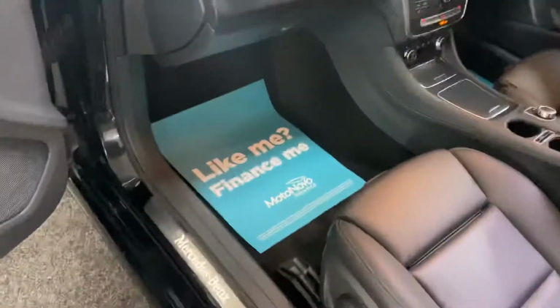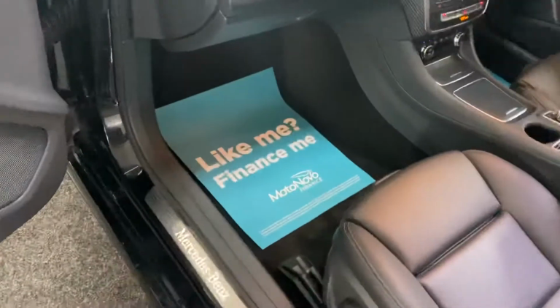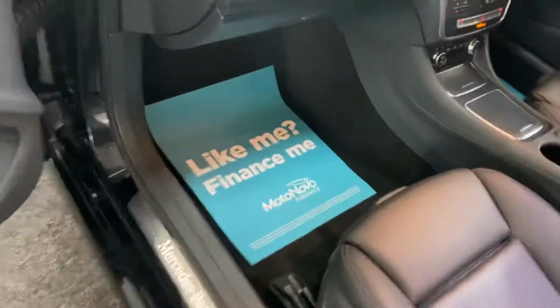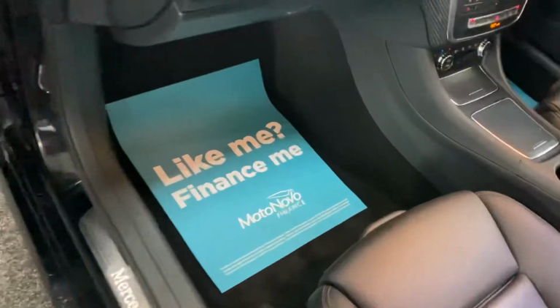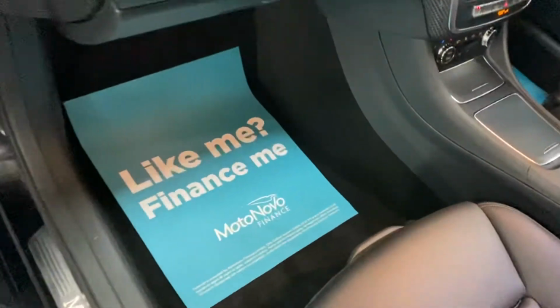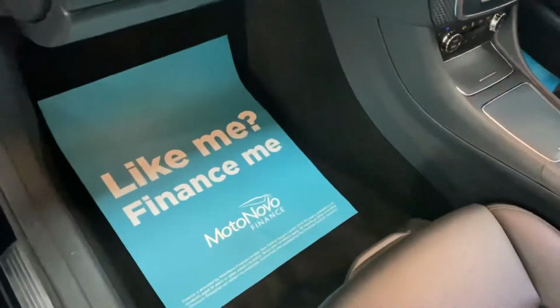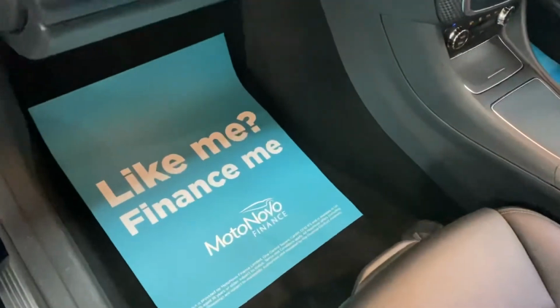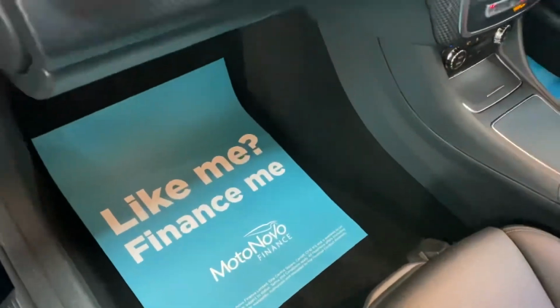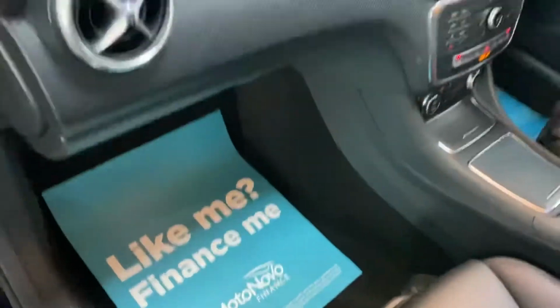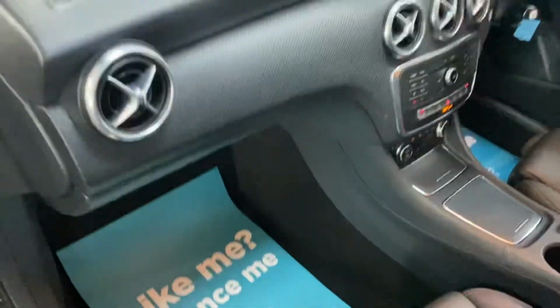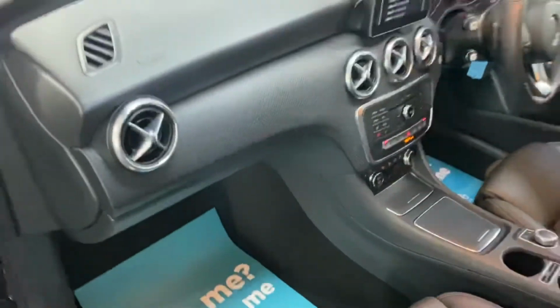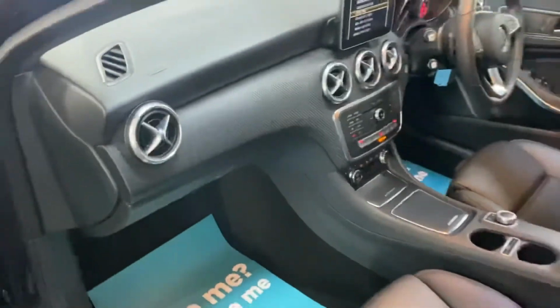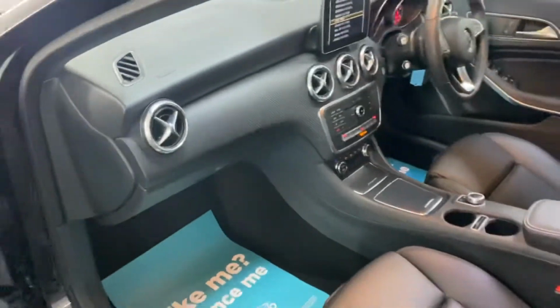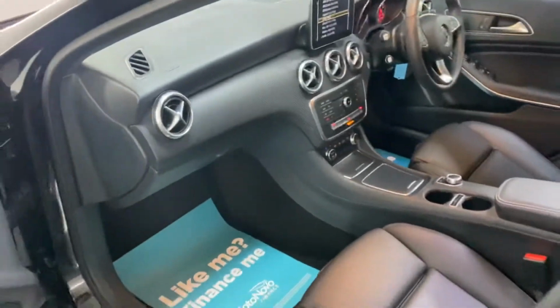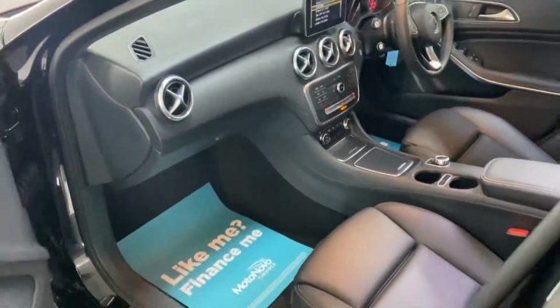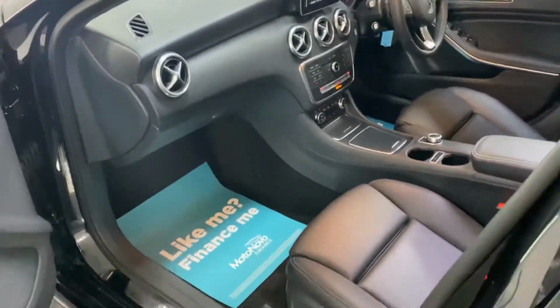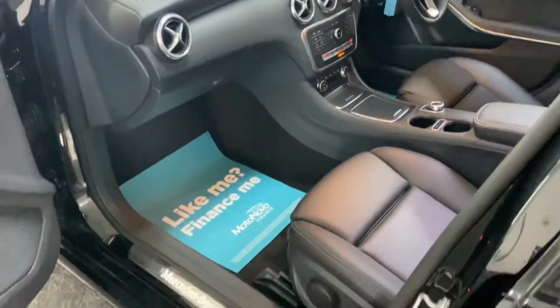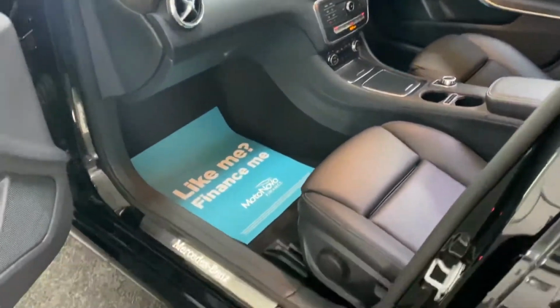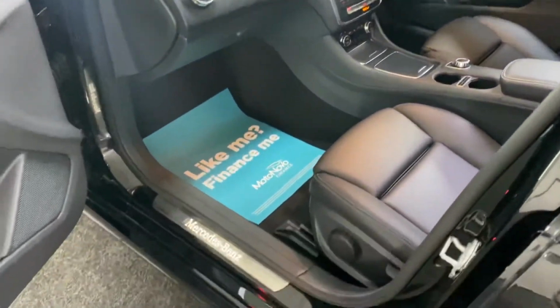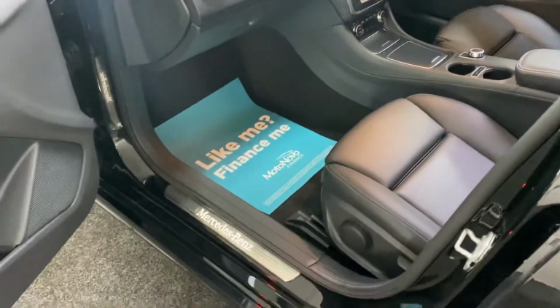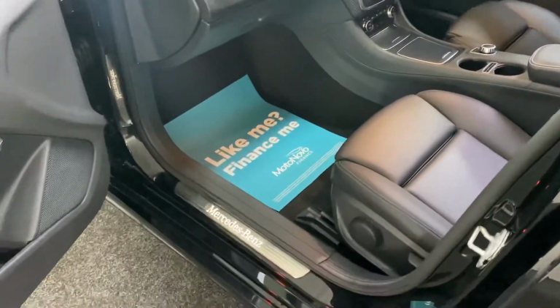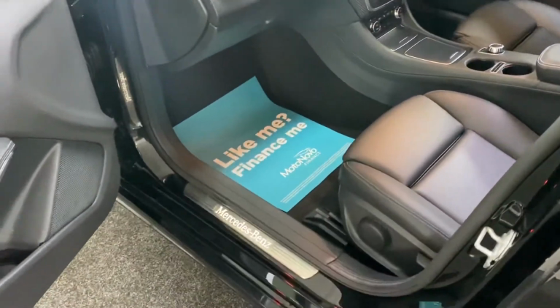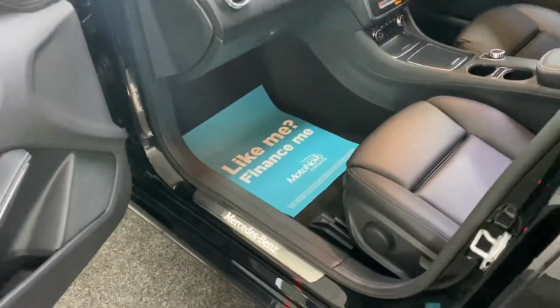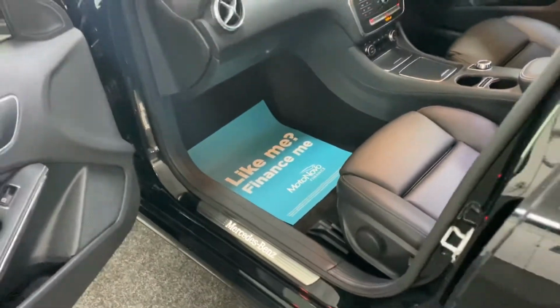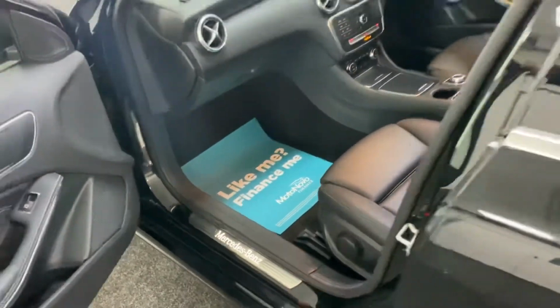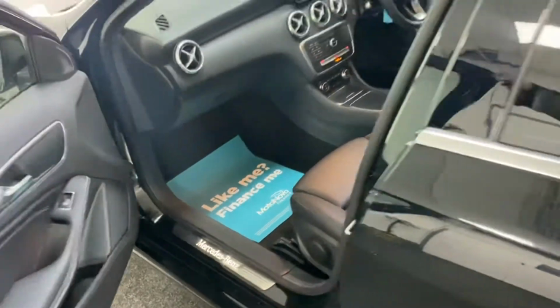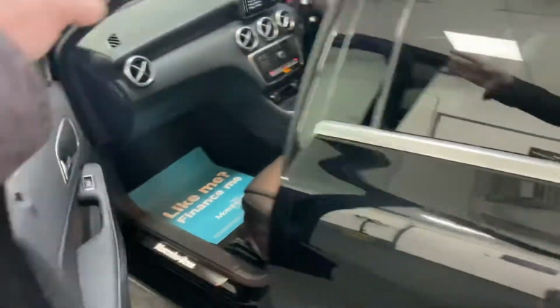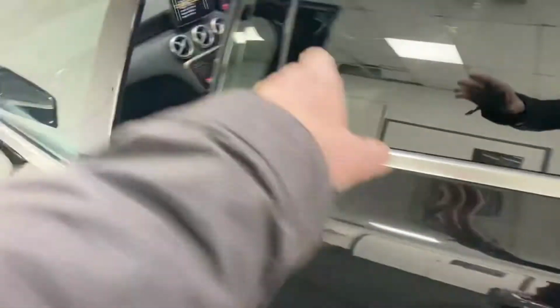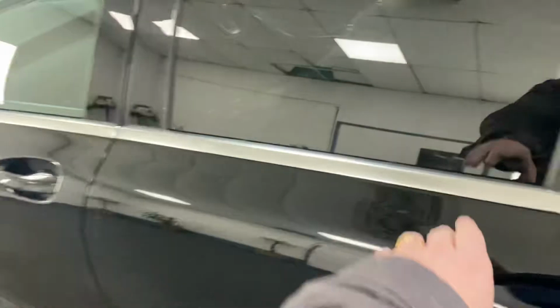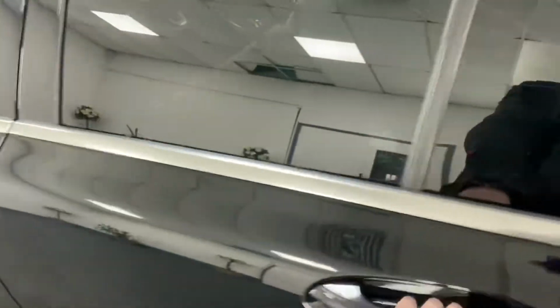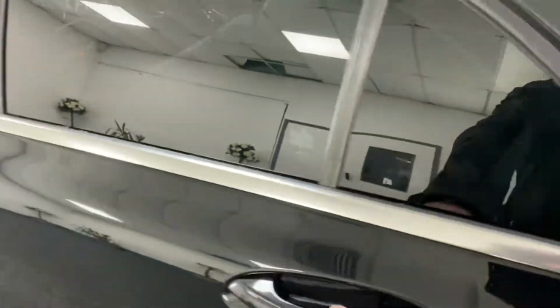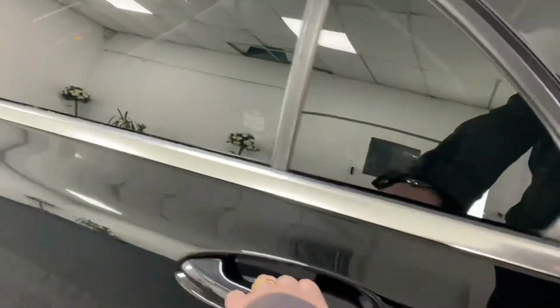Finance is available, so please give us a call and we'll give you monthly figures. It also features illuminated door sills.